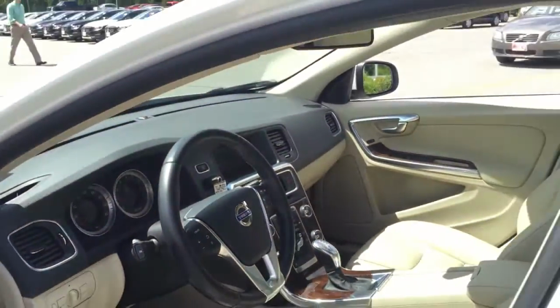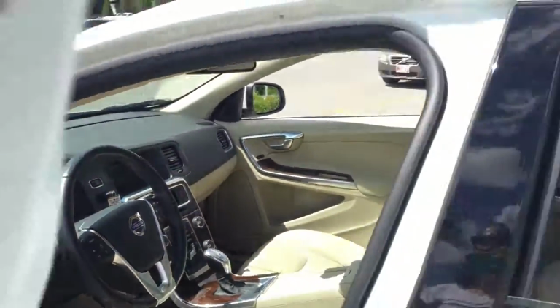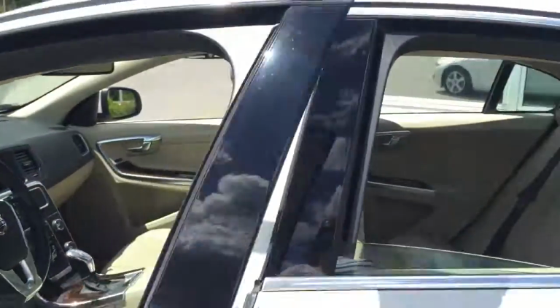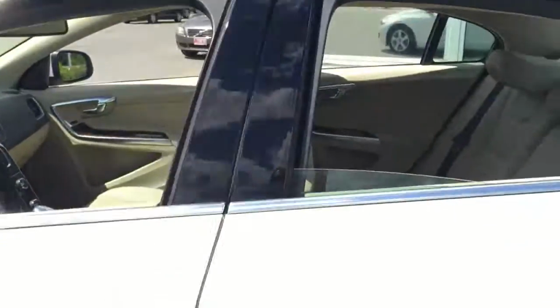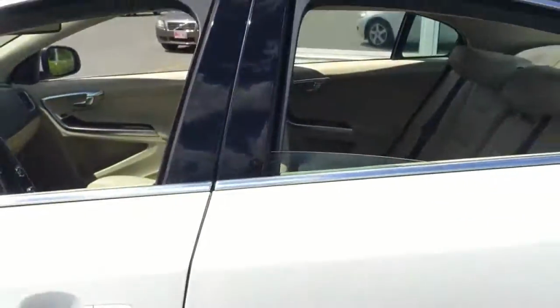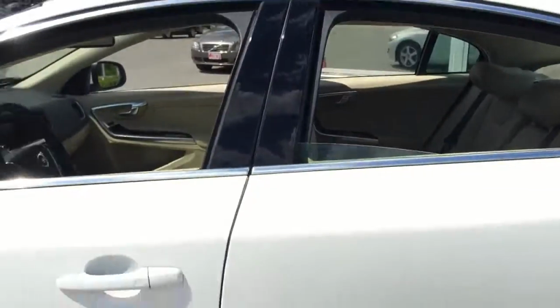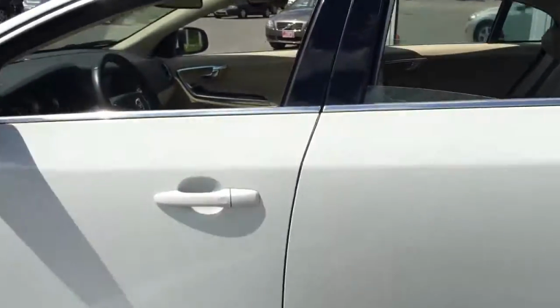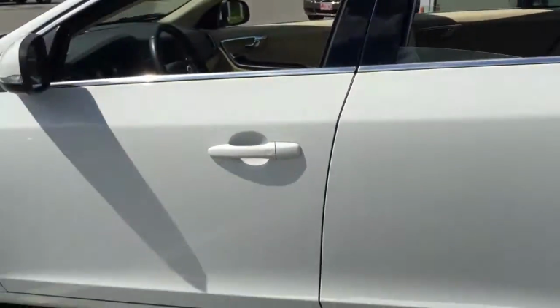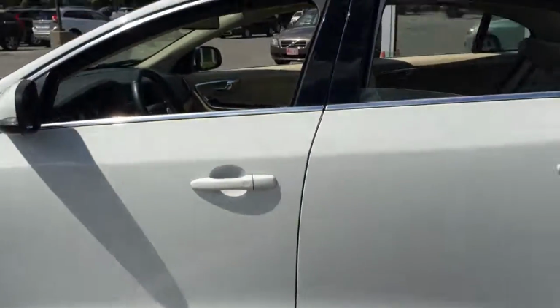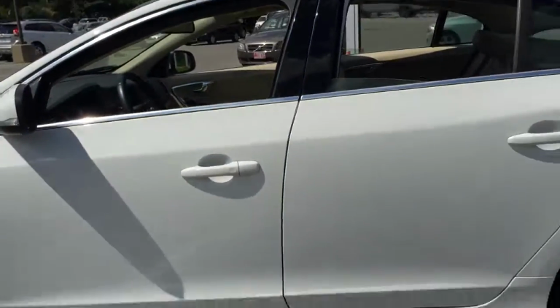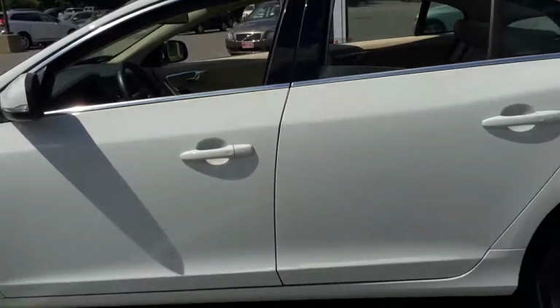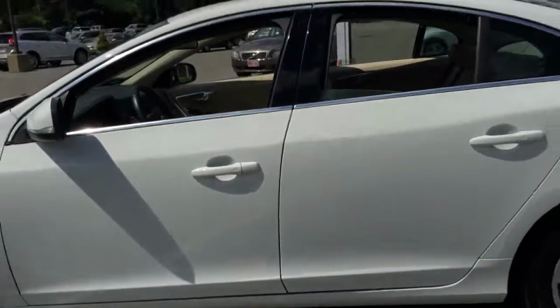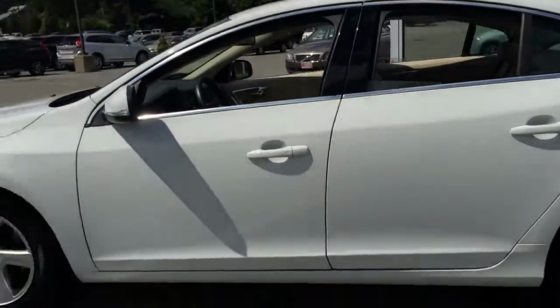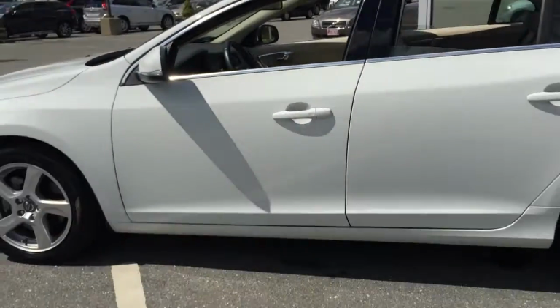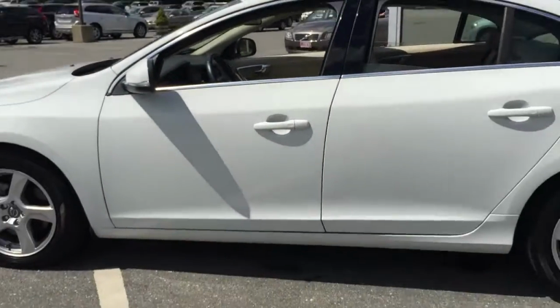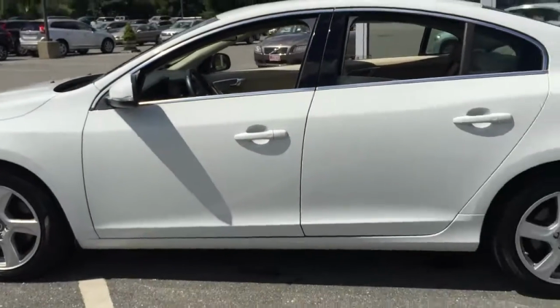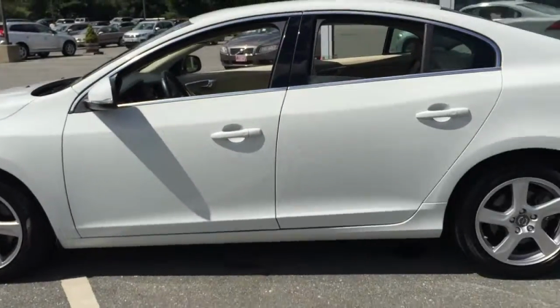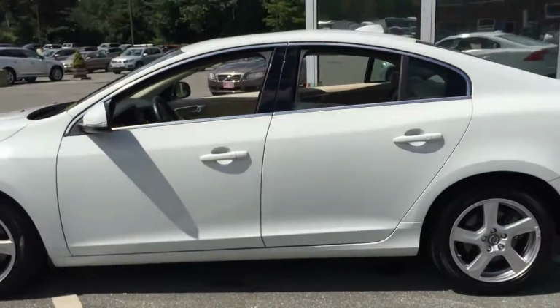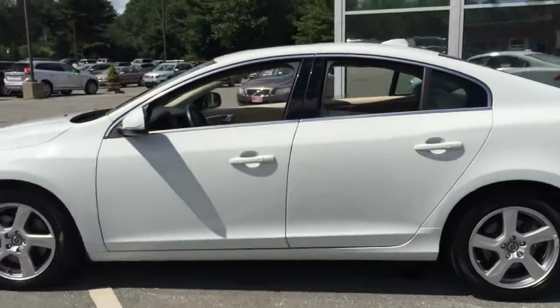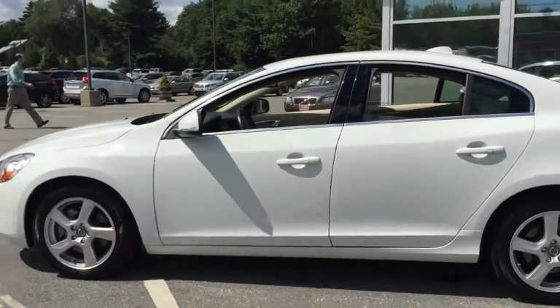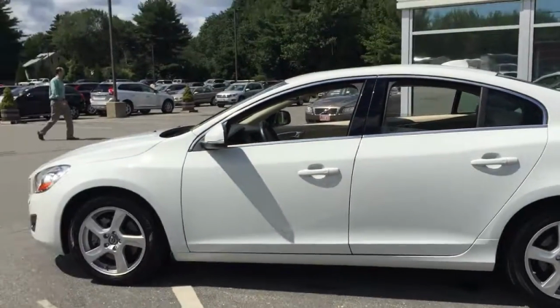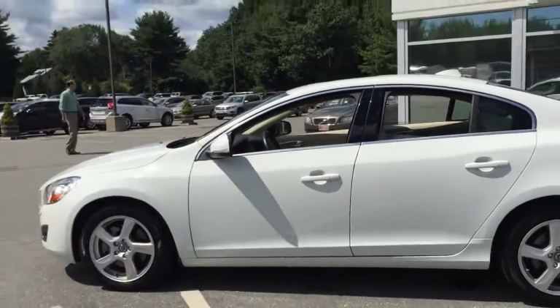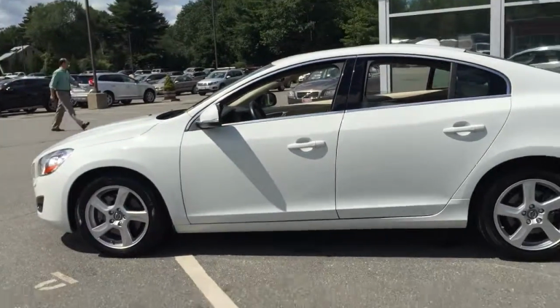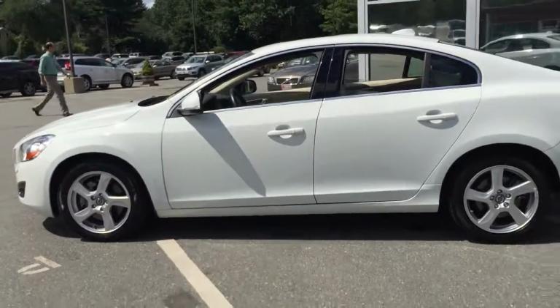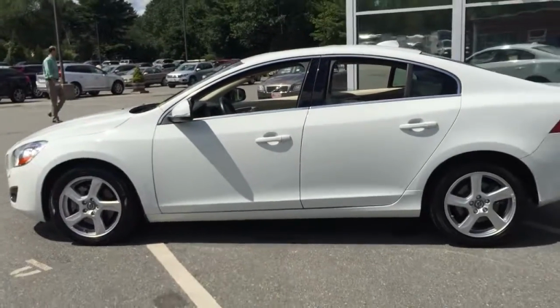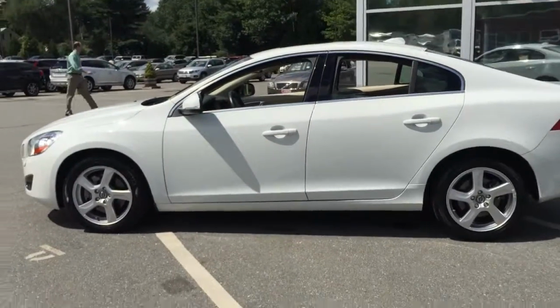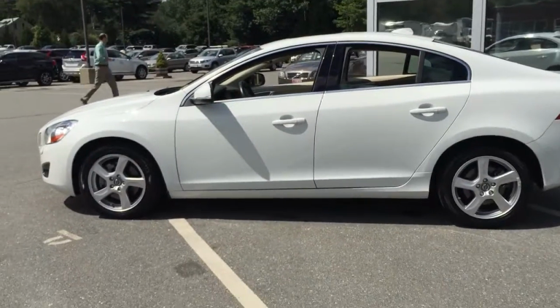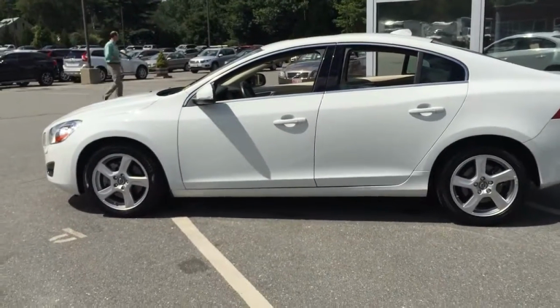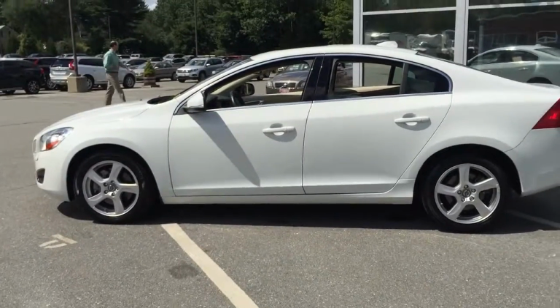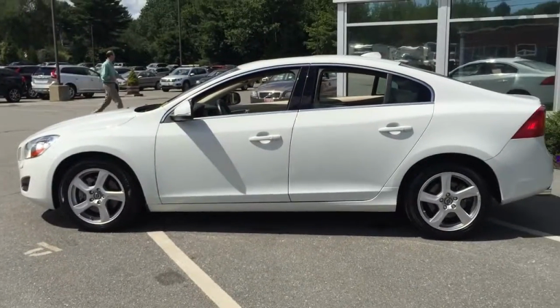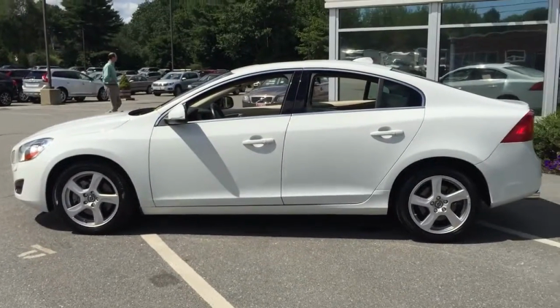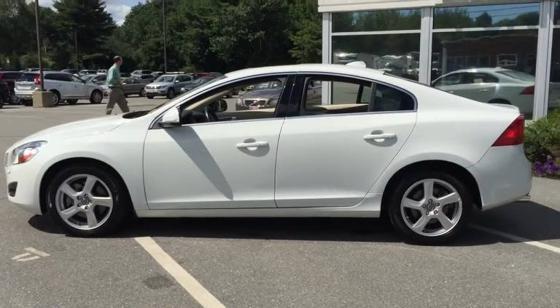This is a 2013 Volvo S60 all-wheel drive. Come check it out here at Portland Volvo.